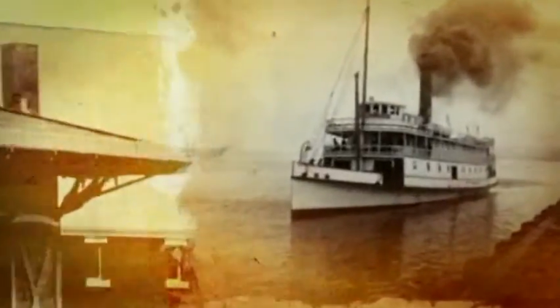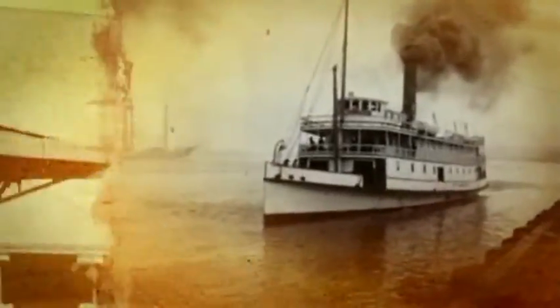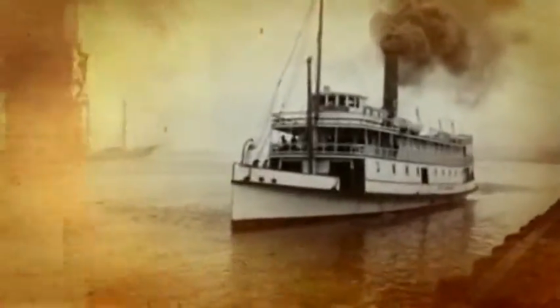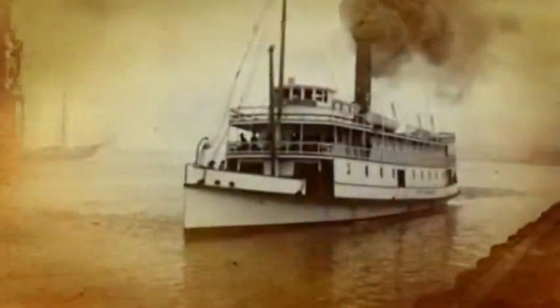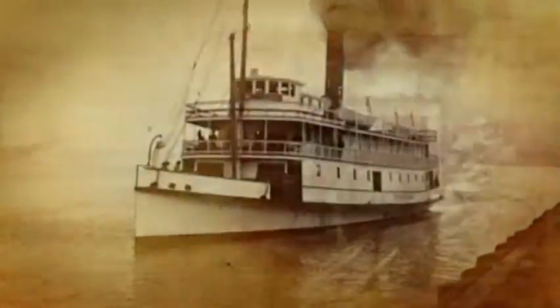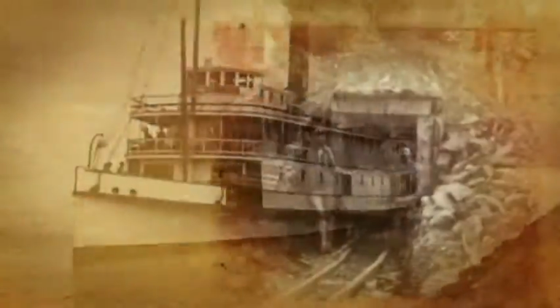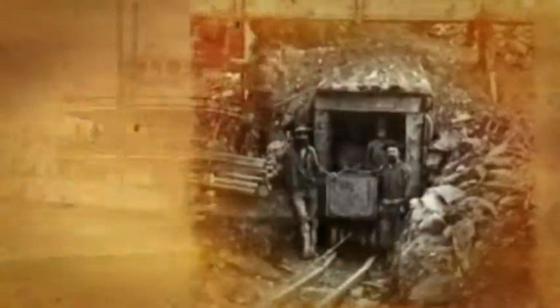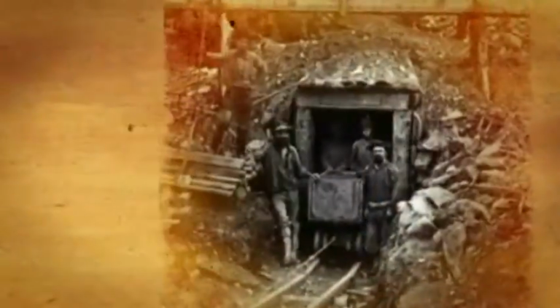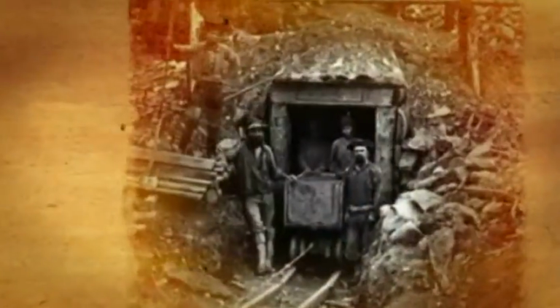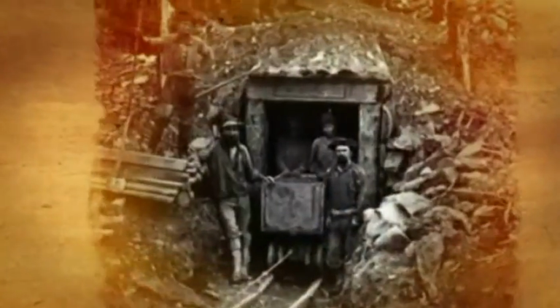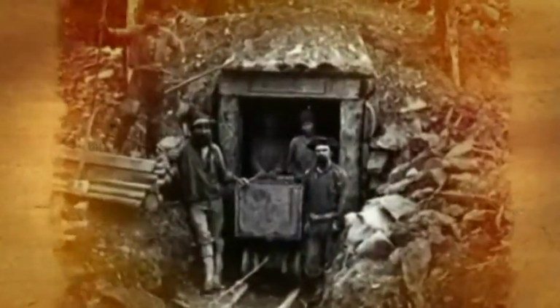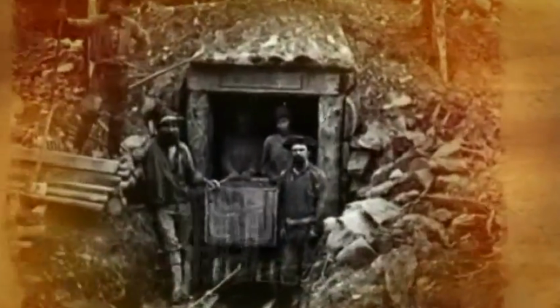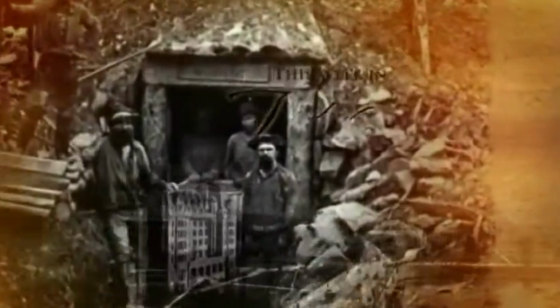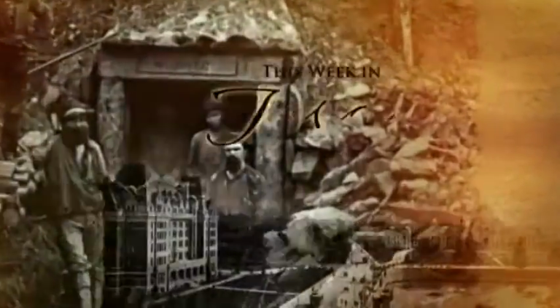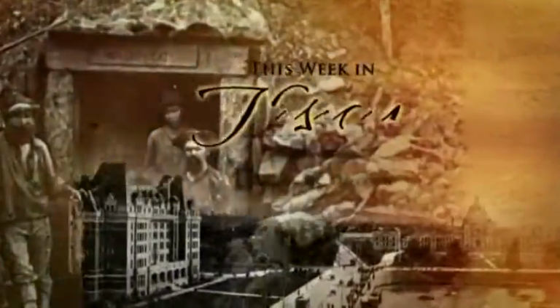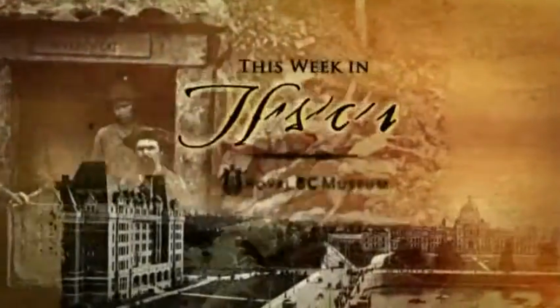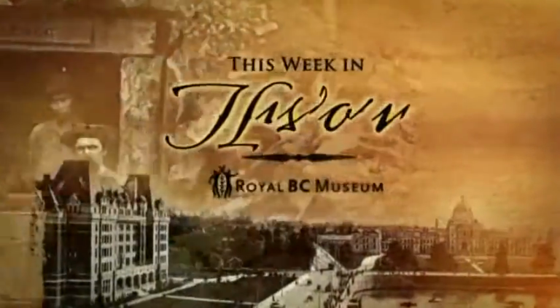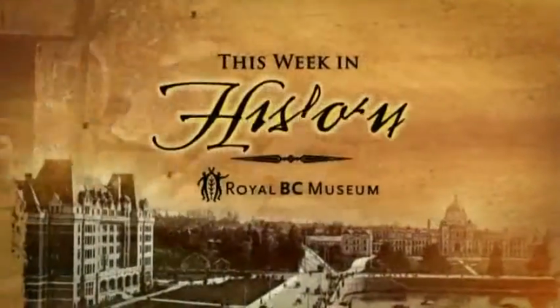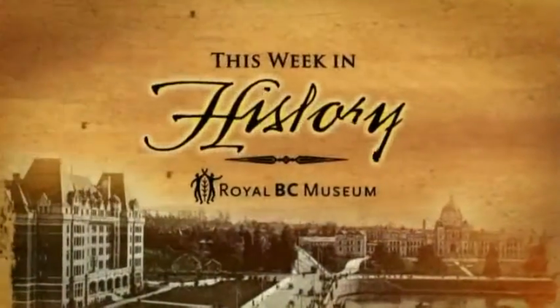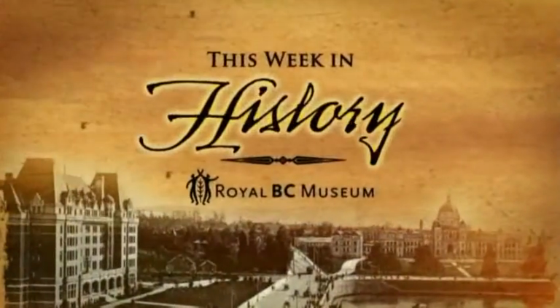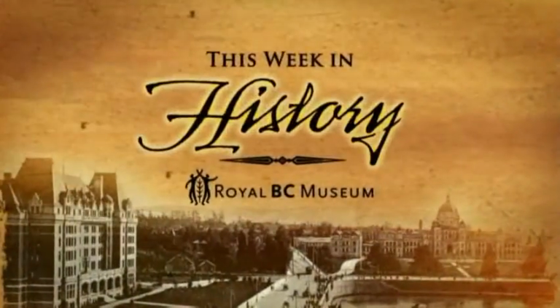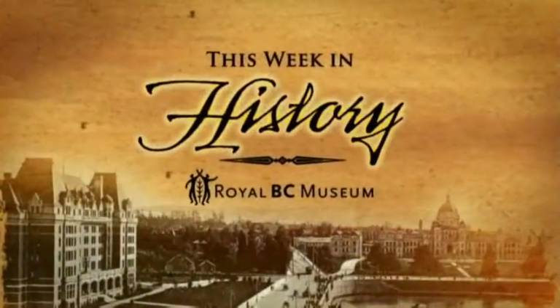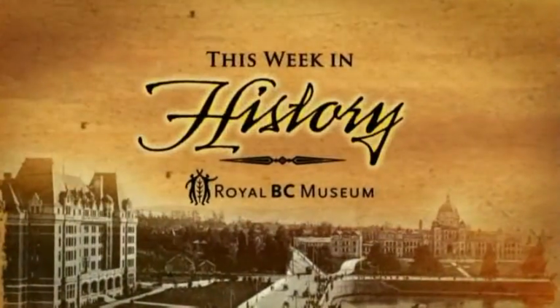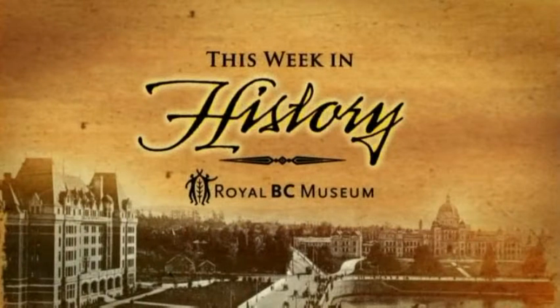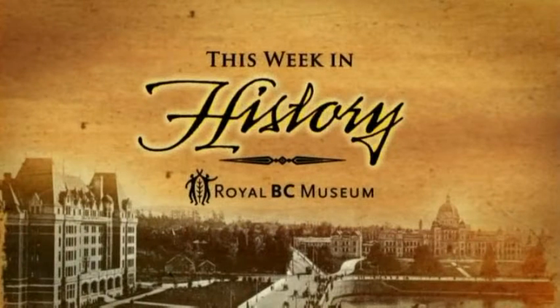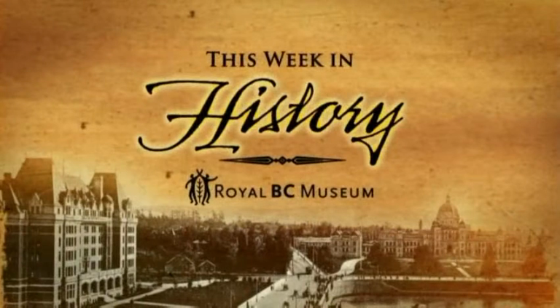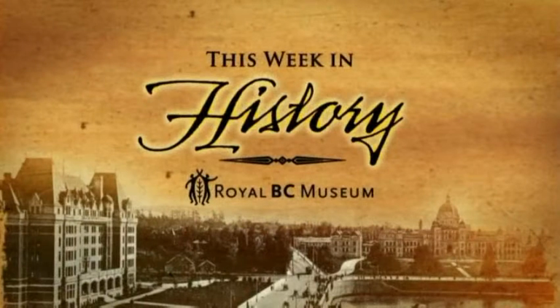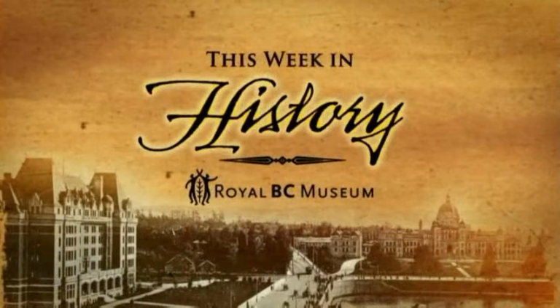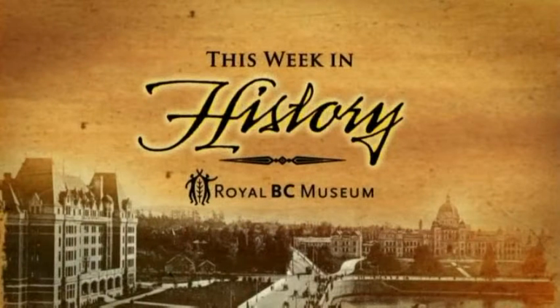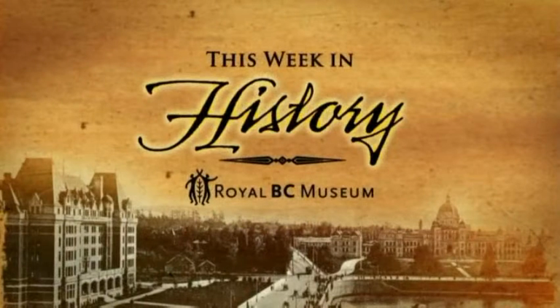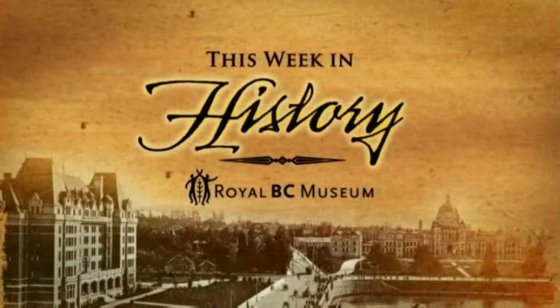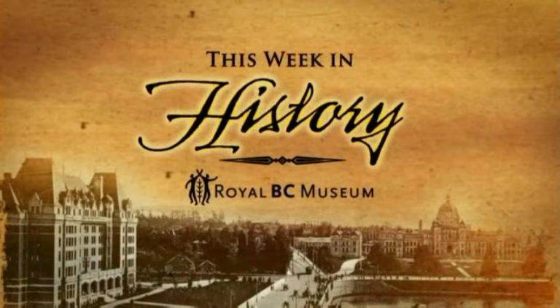This Week in History, brought to you by the Royal BC Museum — bringing British Columbia stories together.